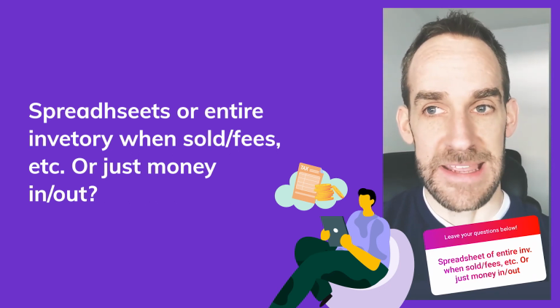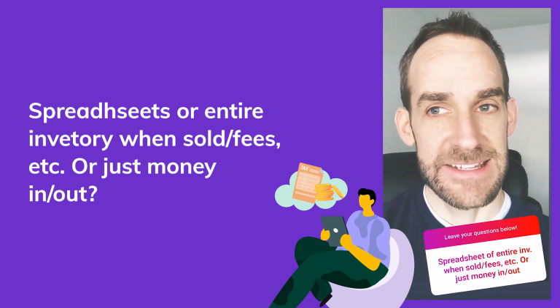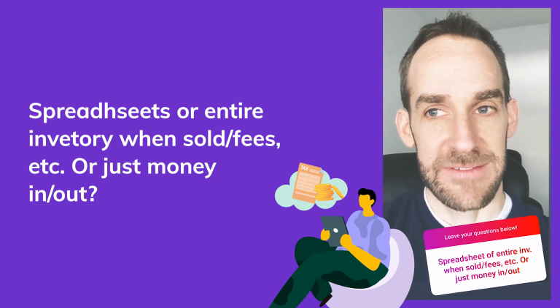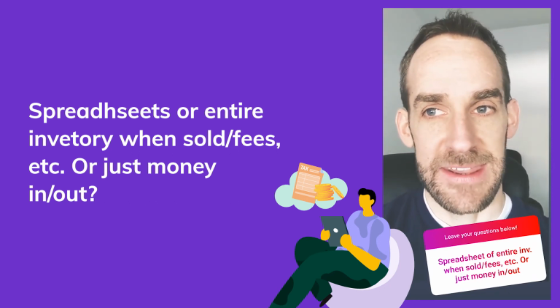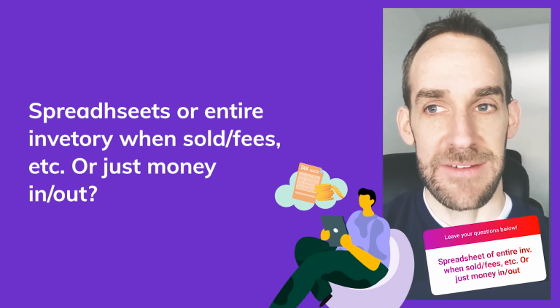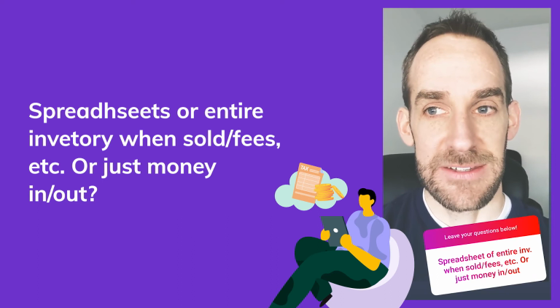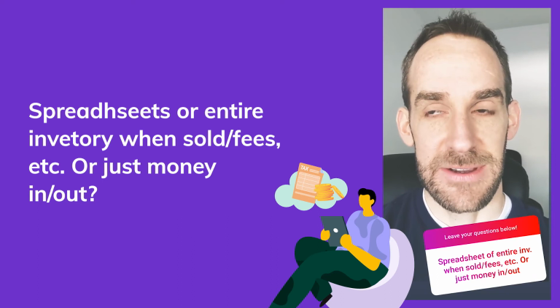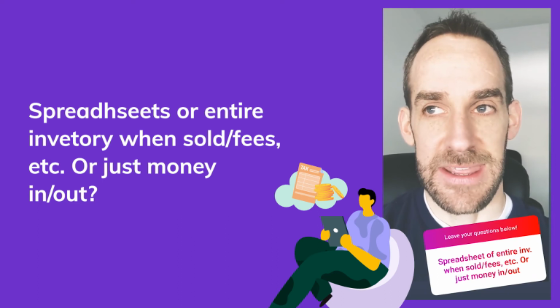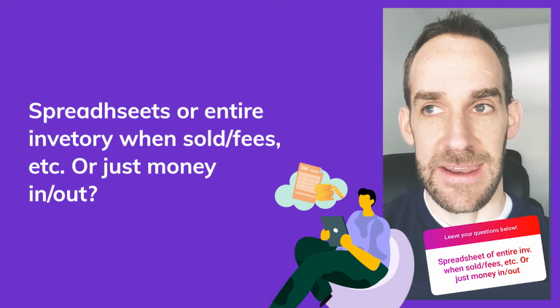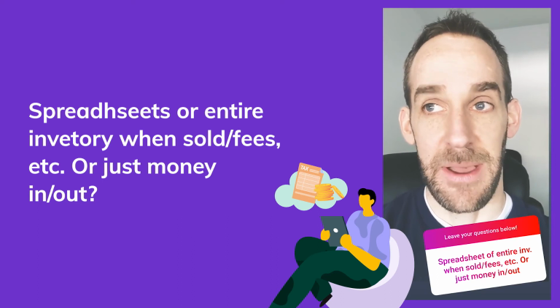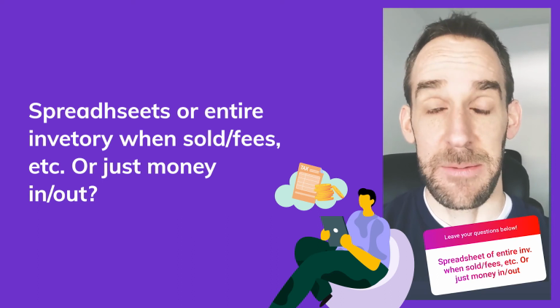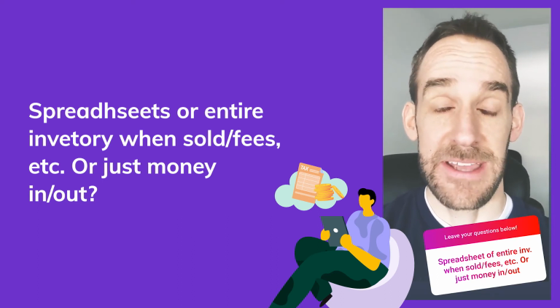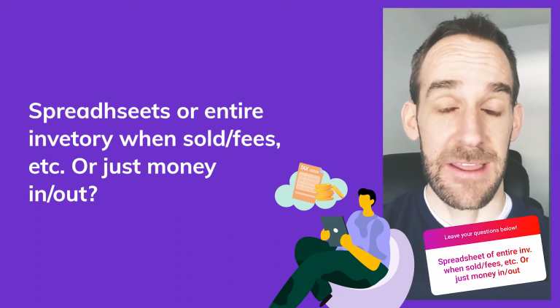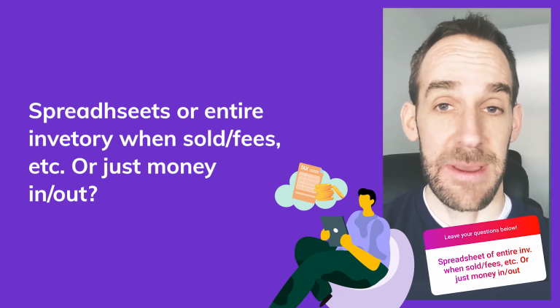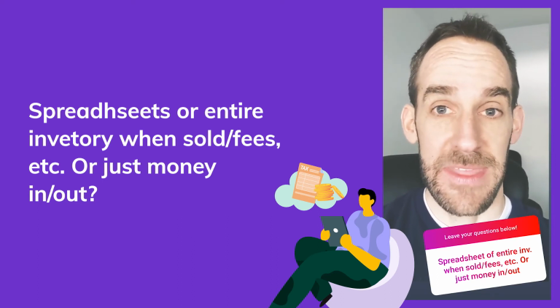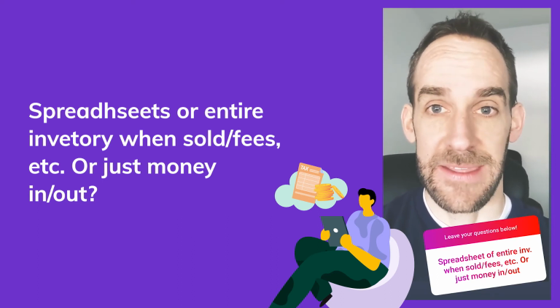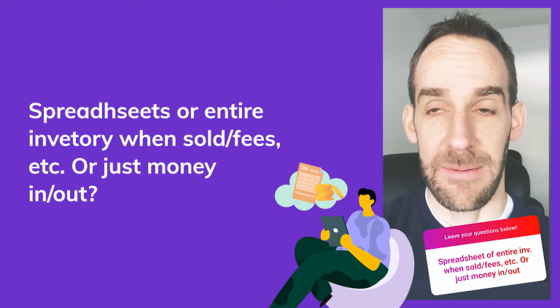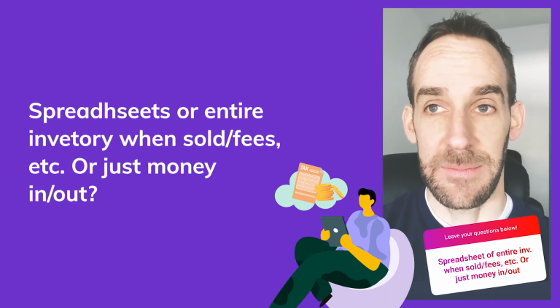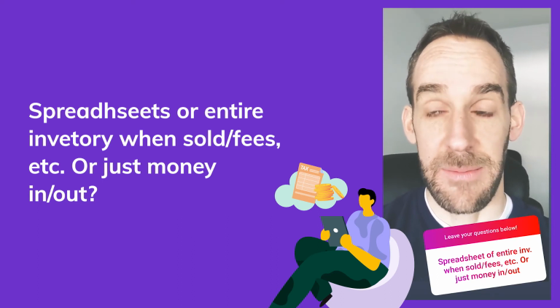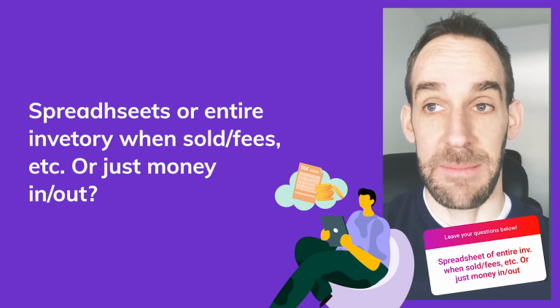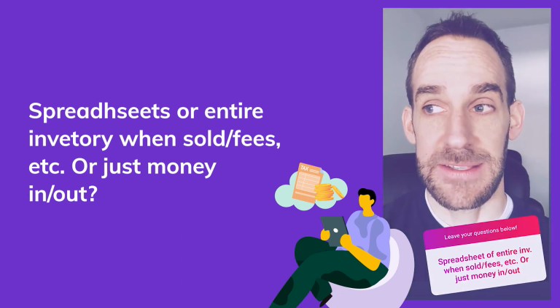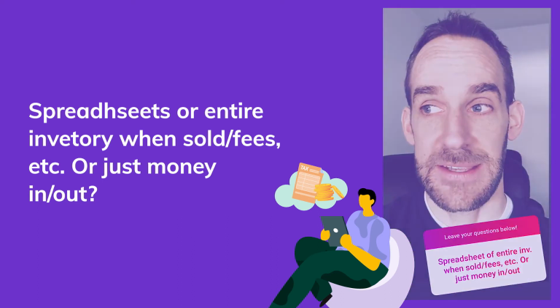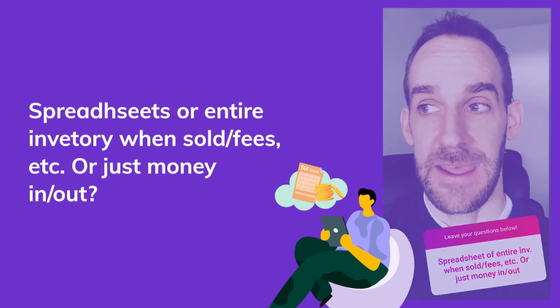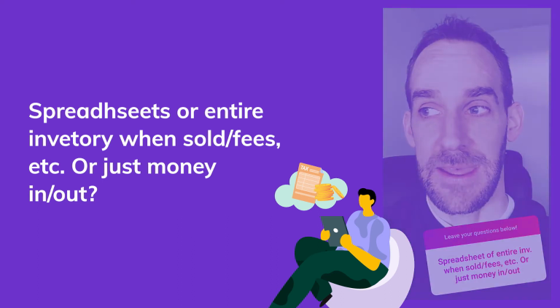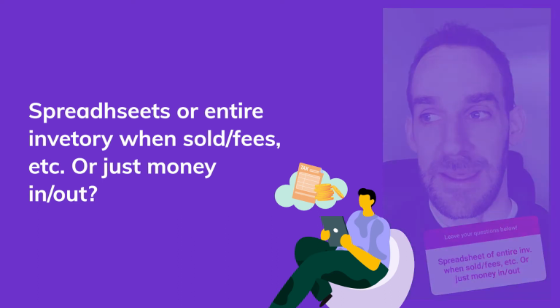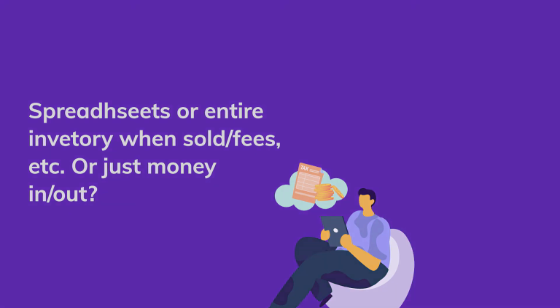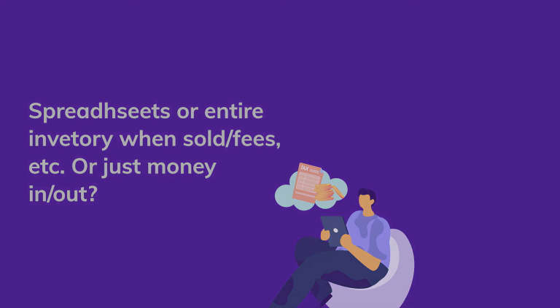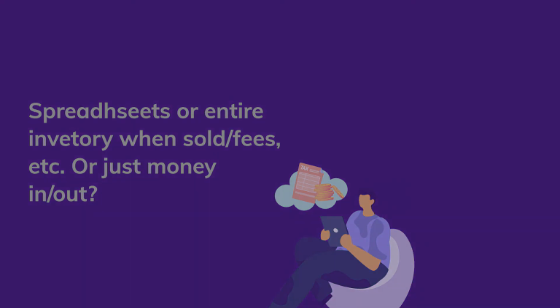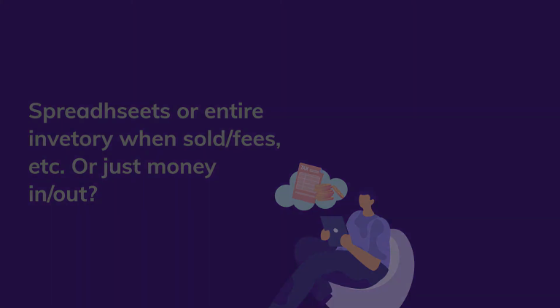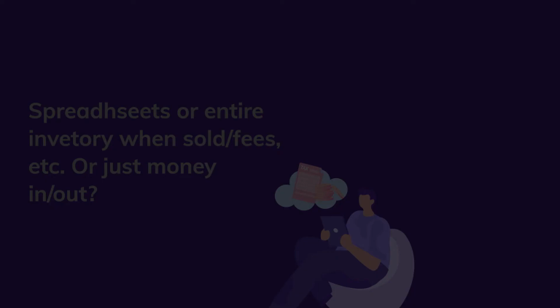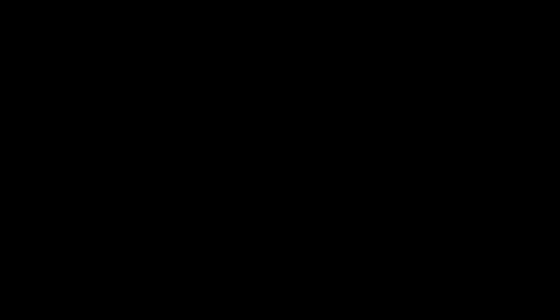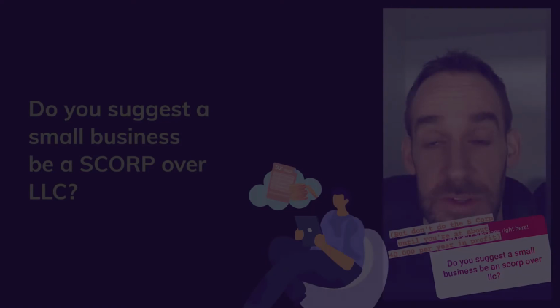The IRS actually just released guidance in January that pretty much closes the door on using the cash method for inventory for most people. I still have to dive into it fully and will be talking about that in the coming months.